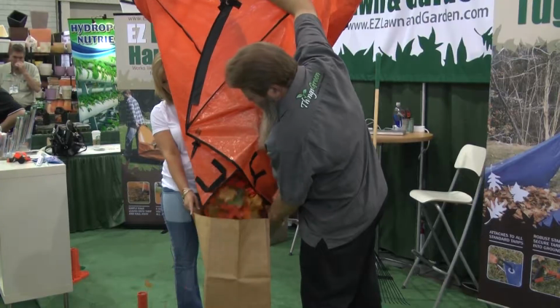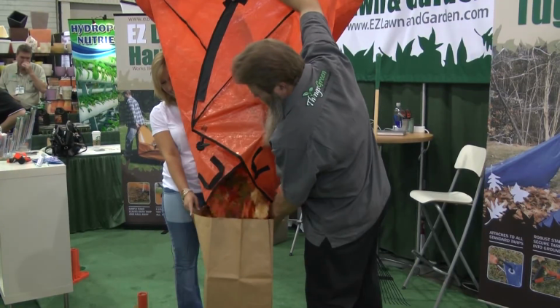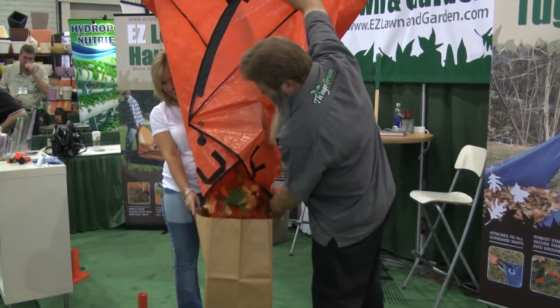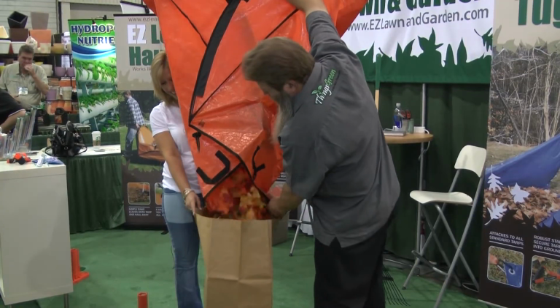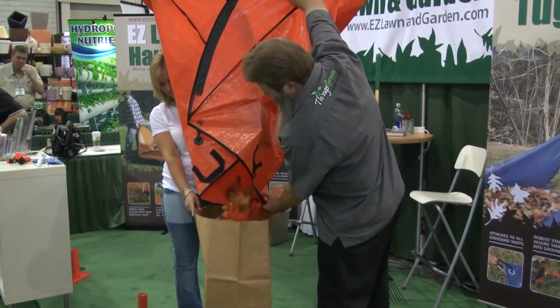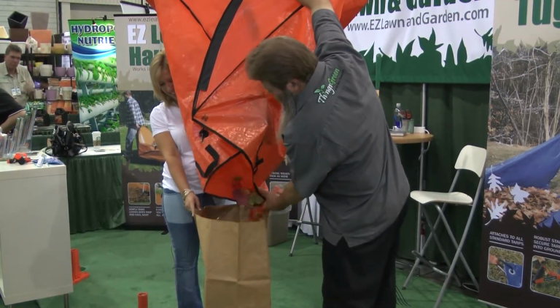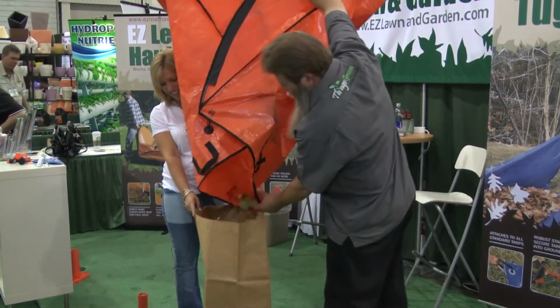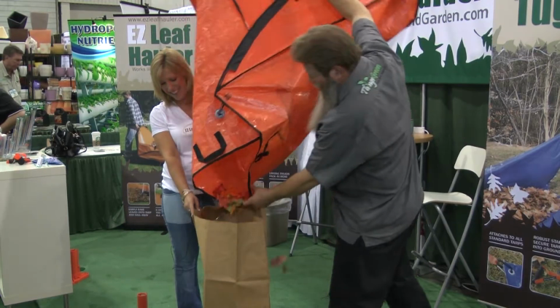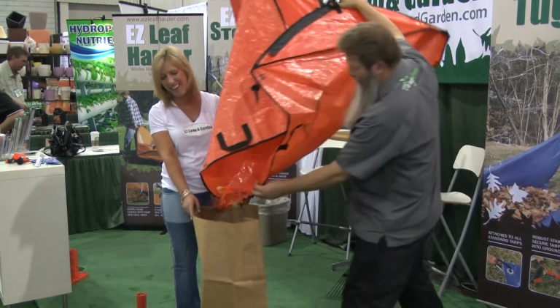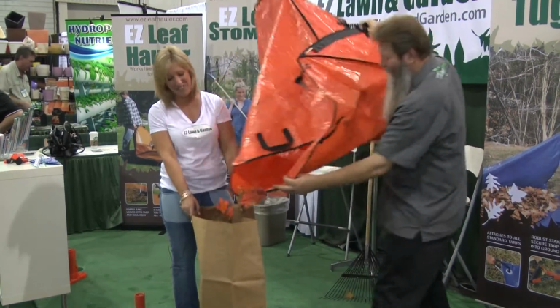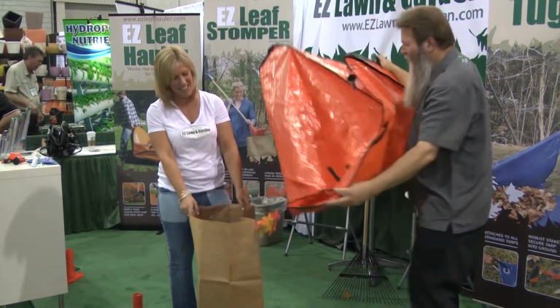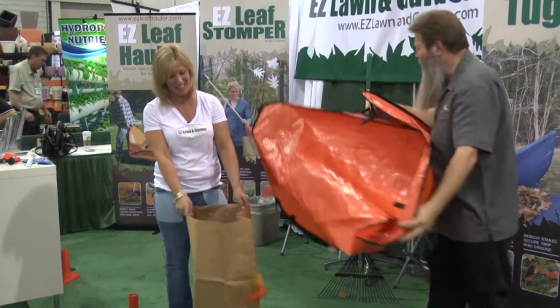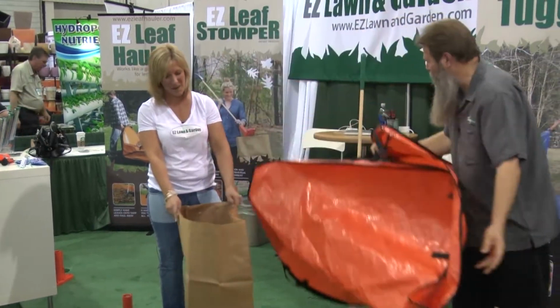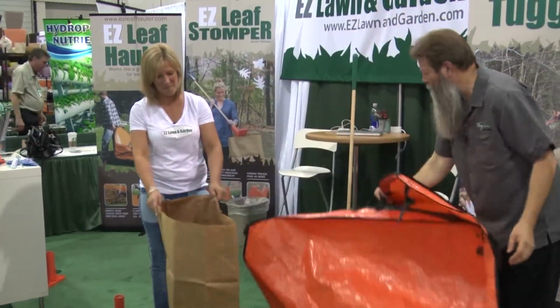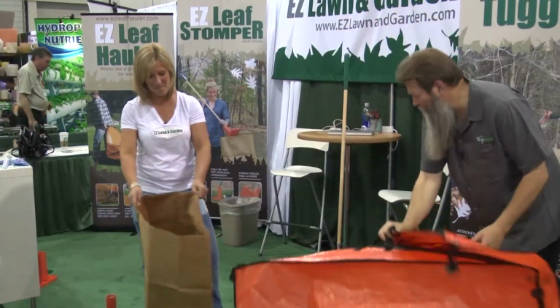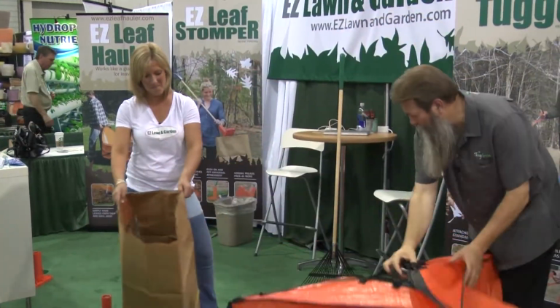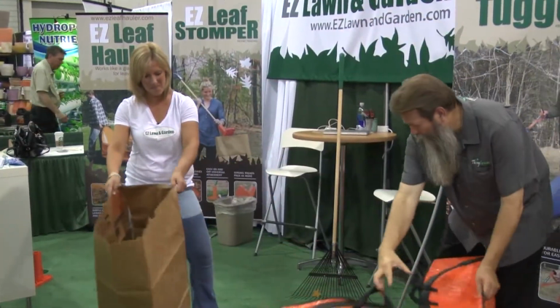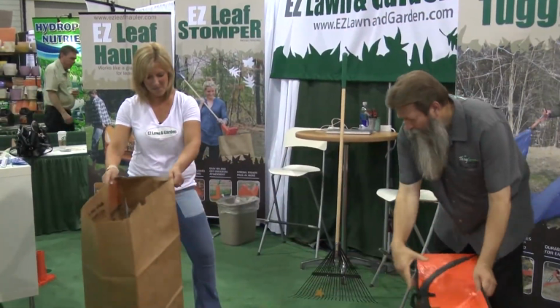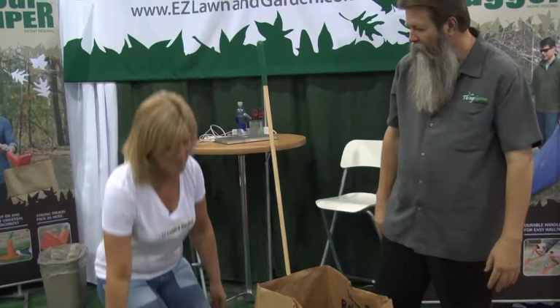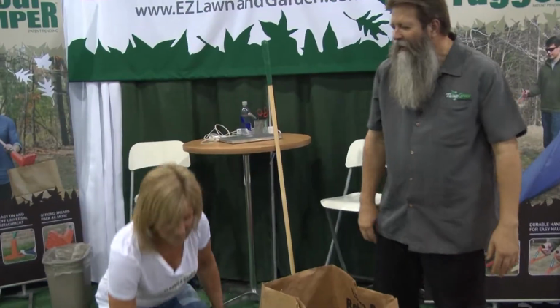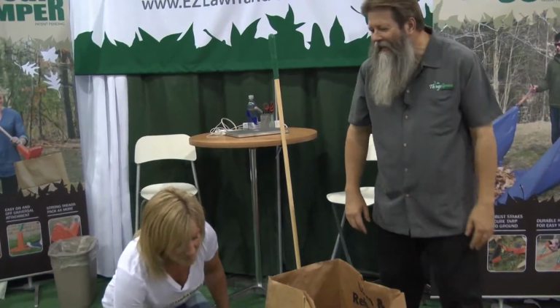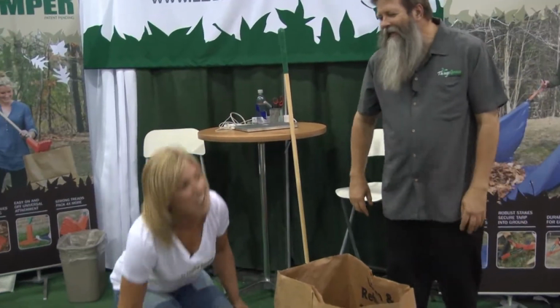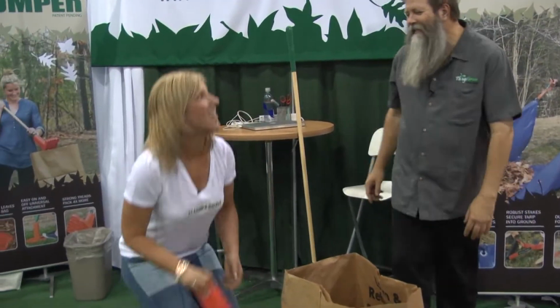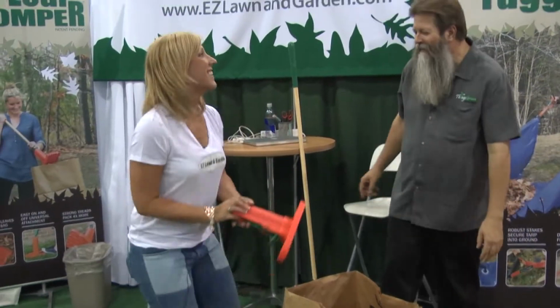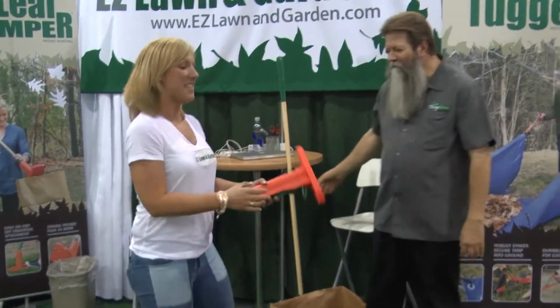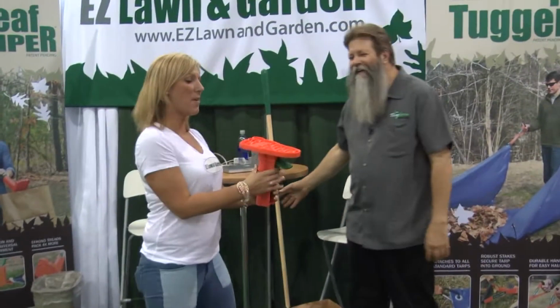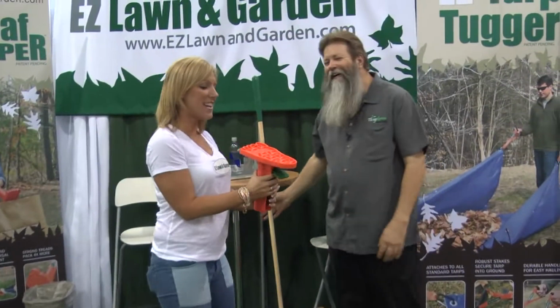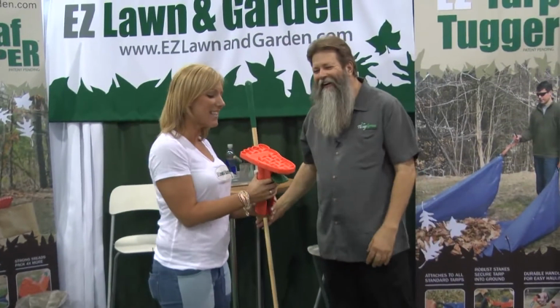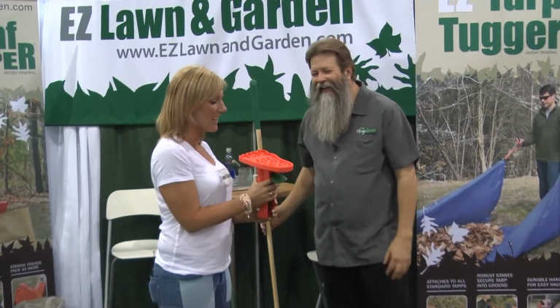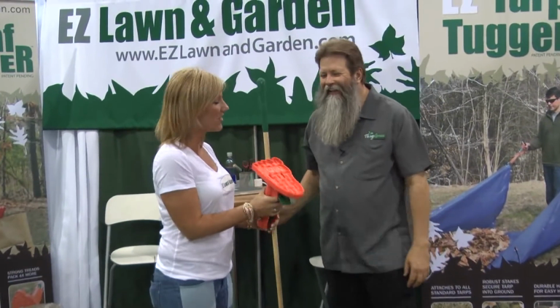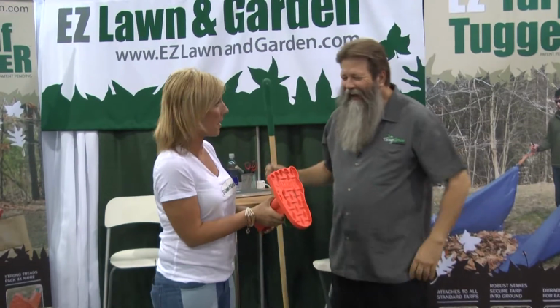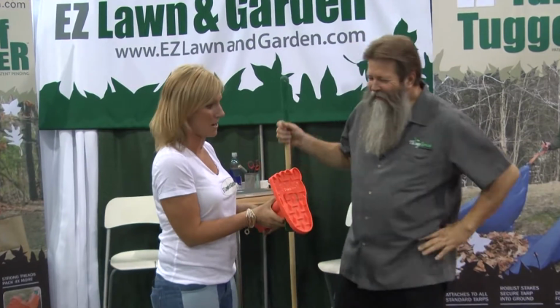Typically we're going to get them inside the bag. We did a good job. Now that we have them inside the bag, the Easy Stomper — our Easy Leaf Stomper.